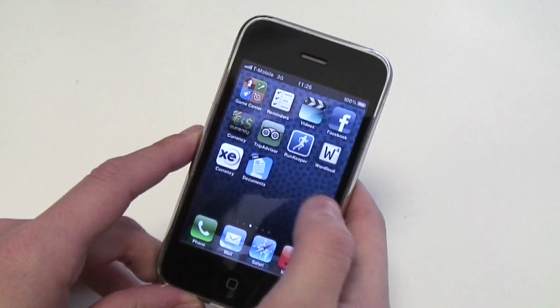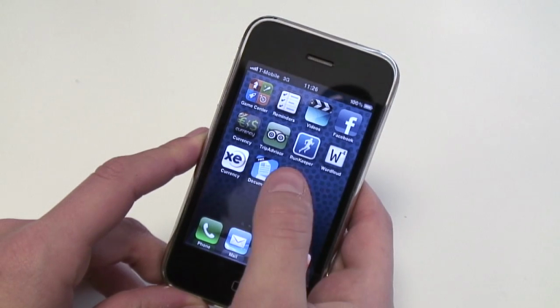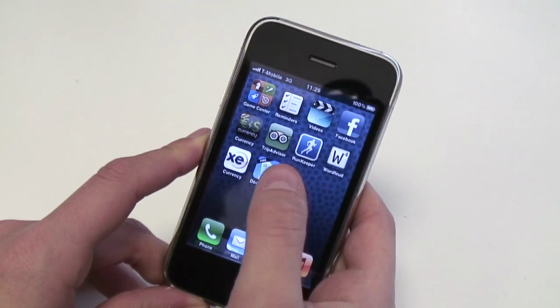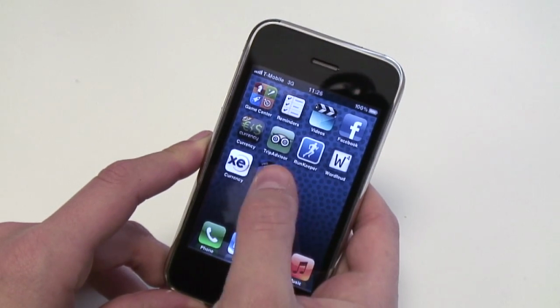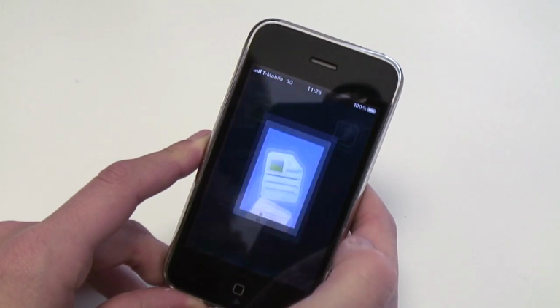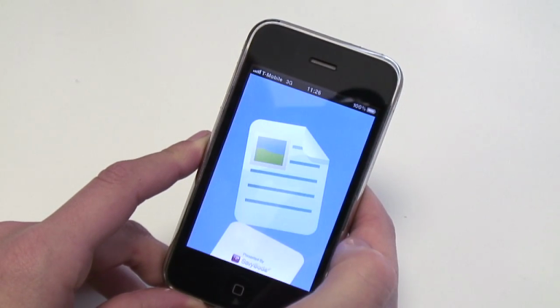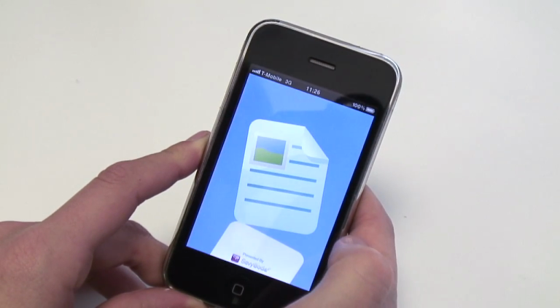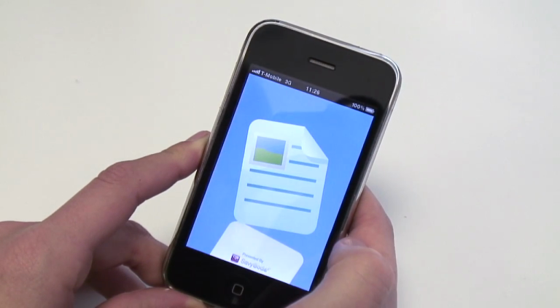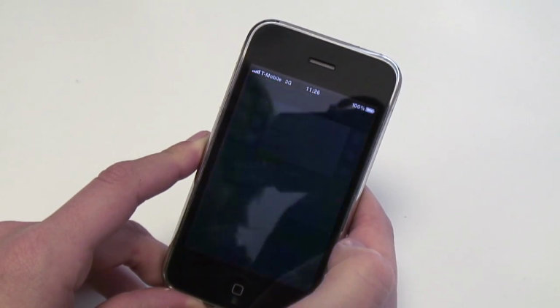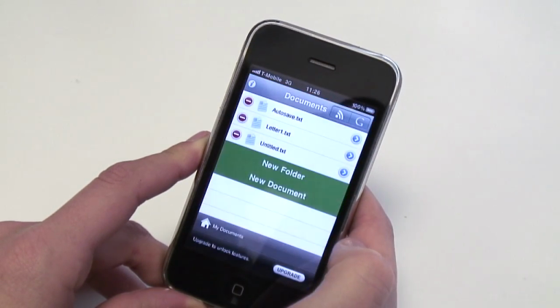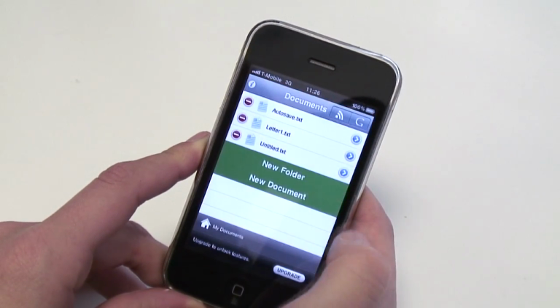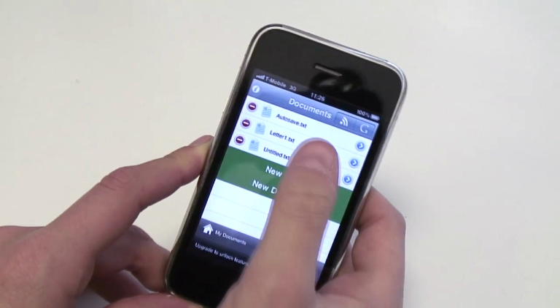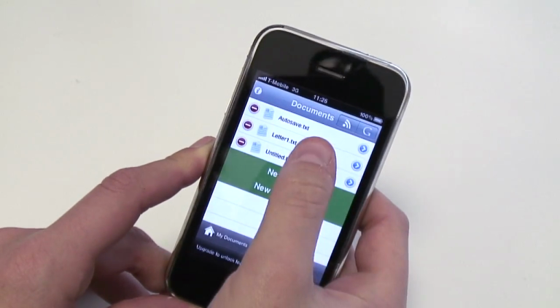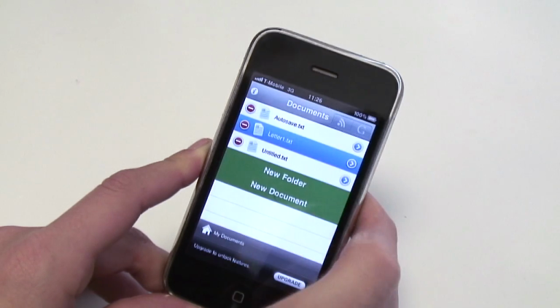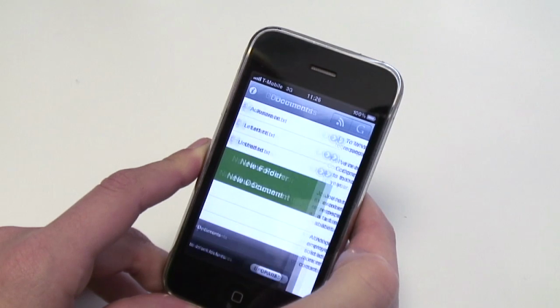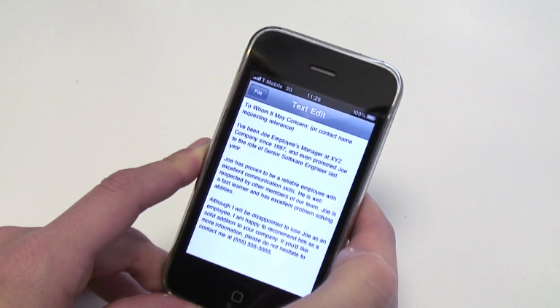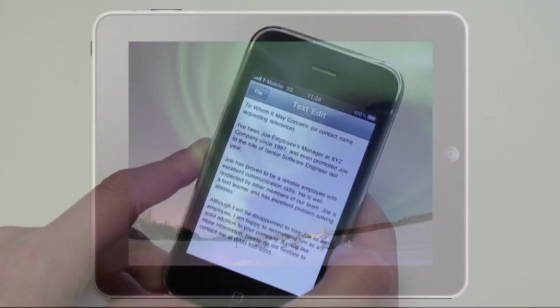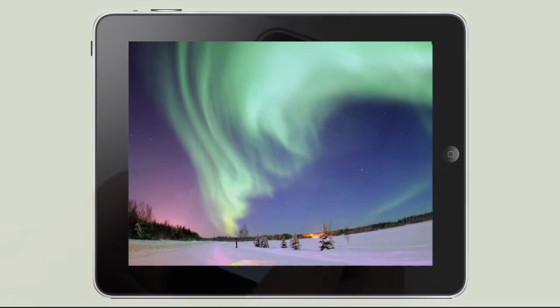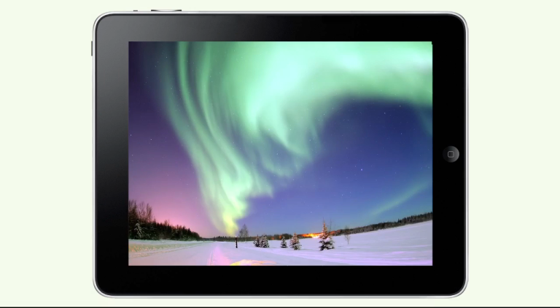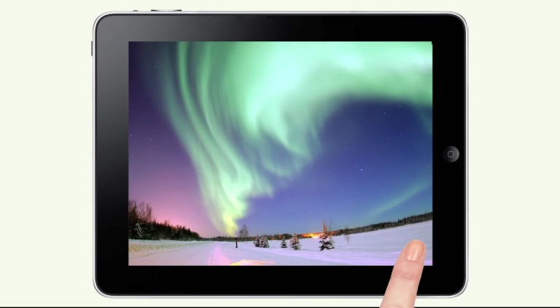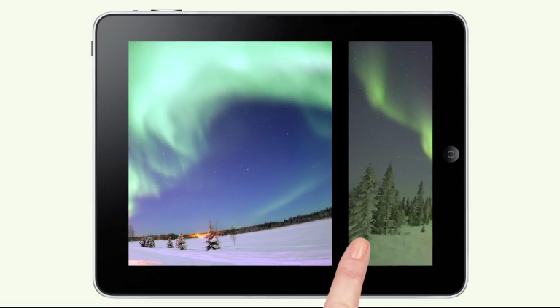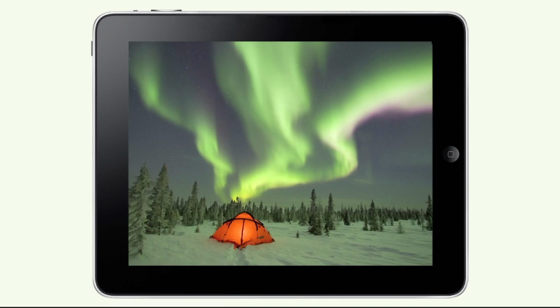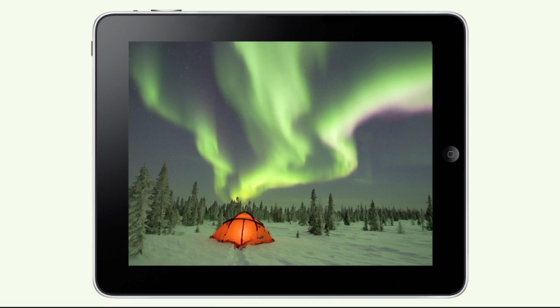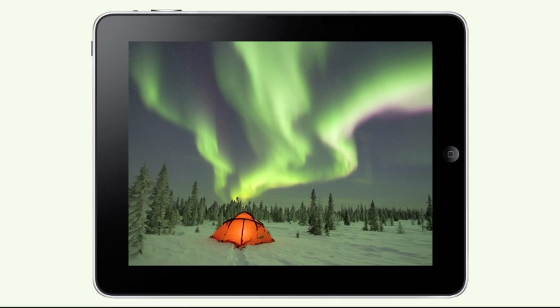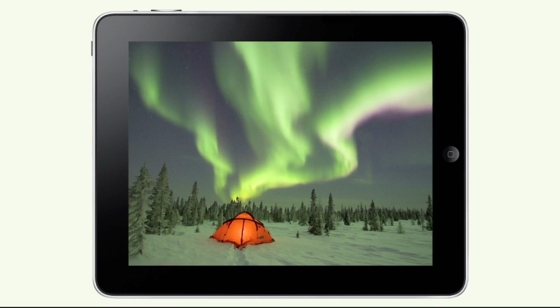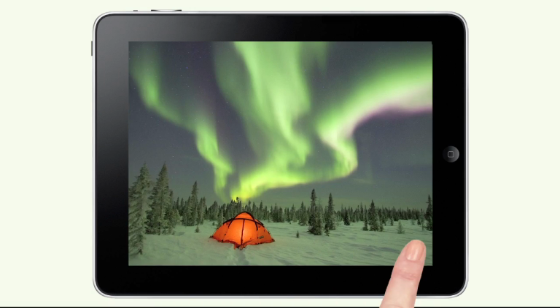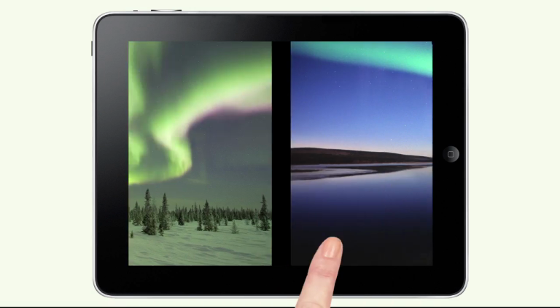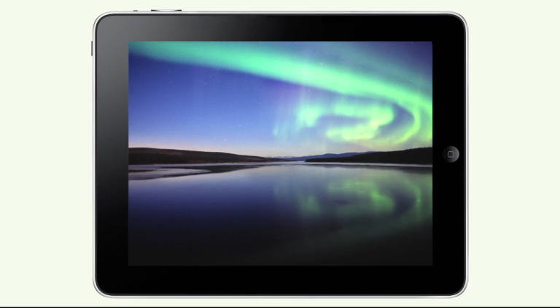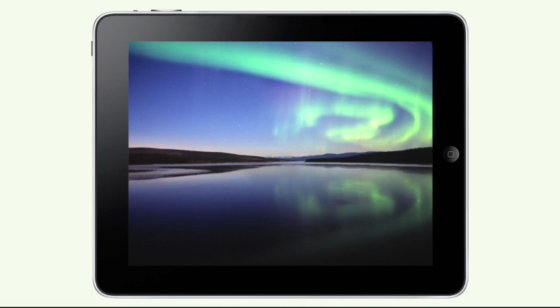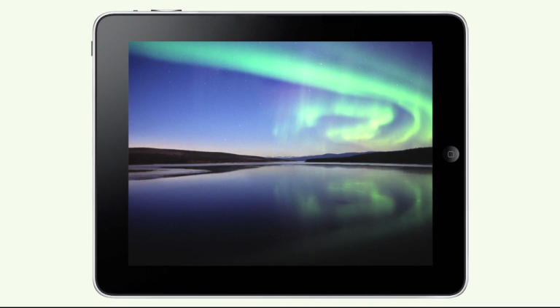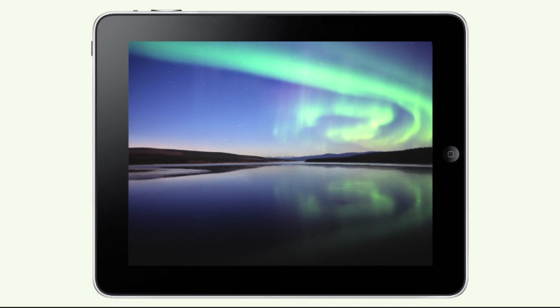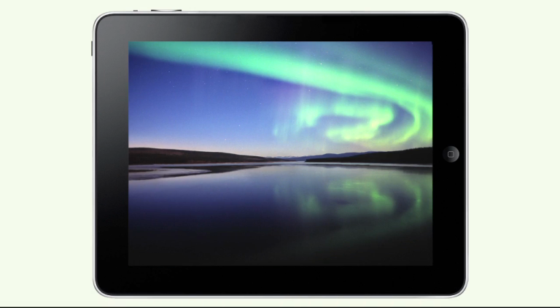This means you can open a document created on your iPad on your iPhone, or open a photo taken with your iPhone on your iPad.